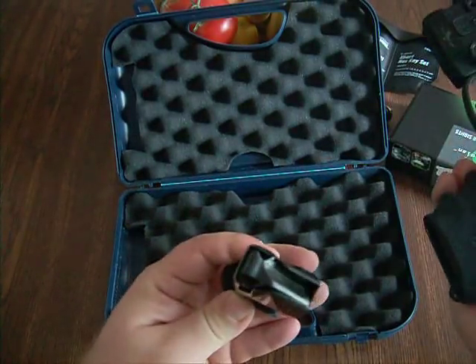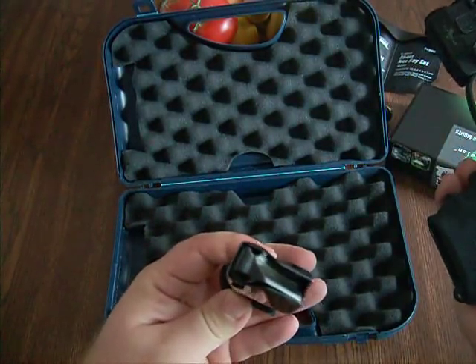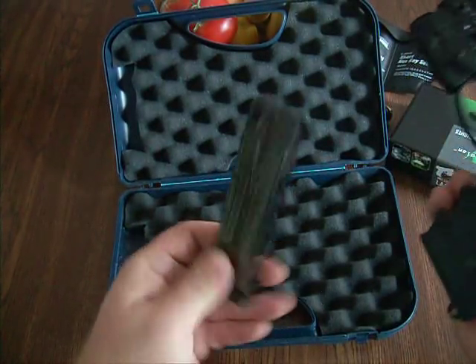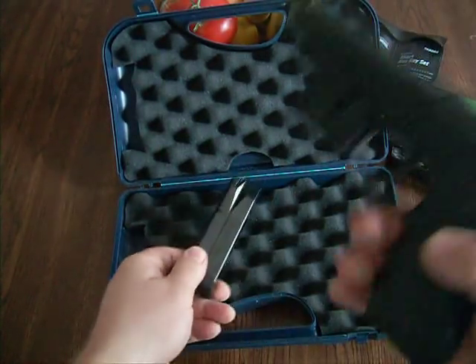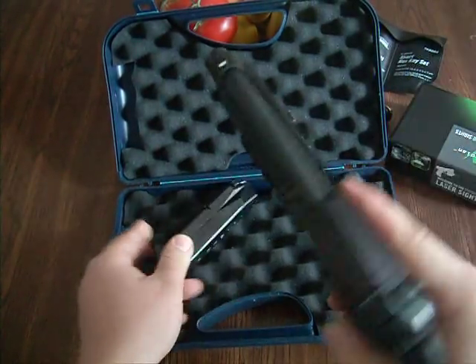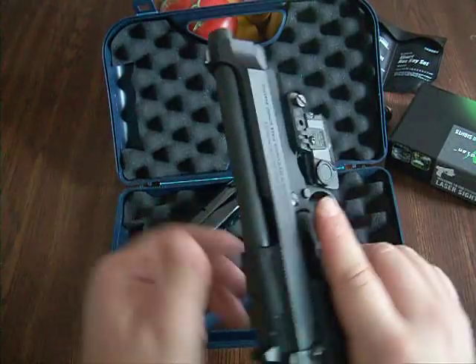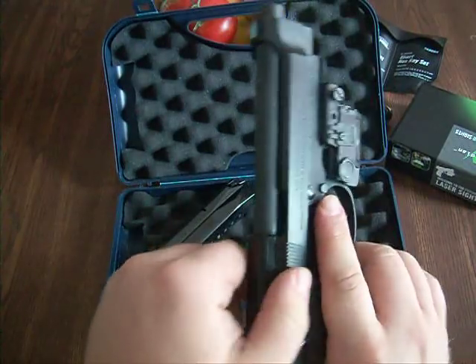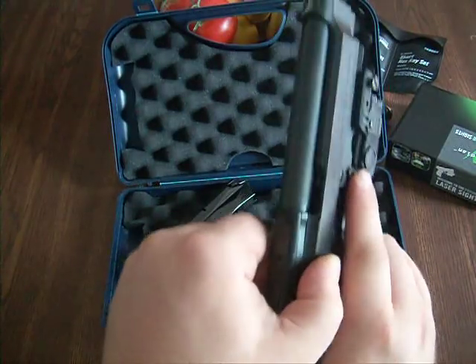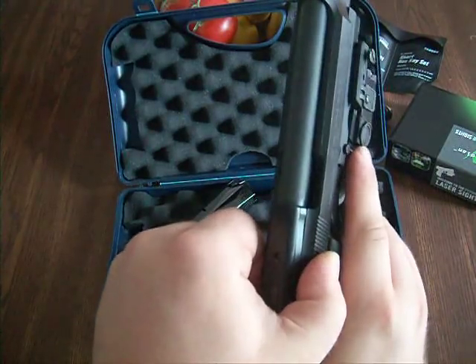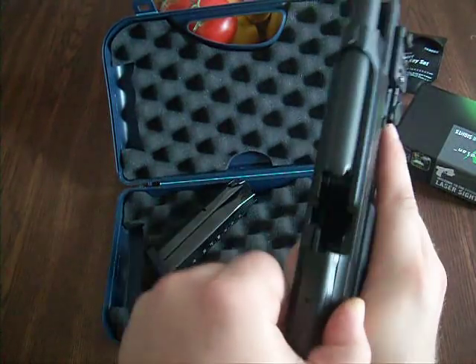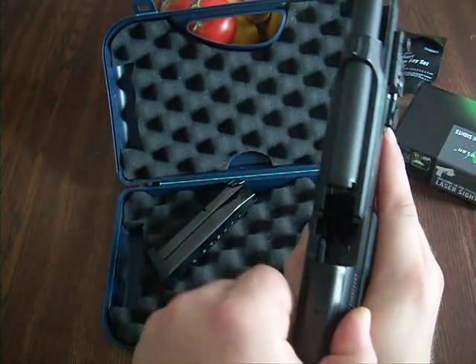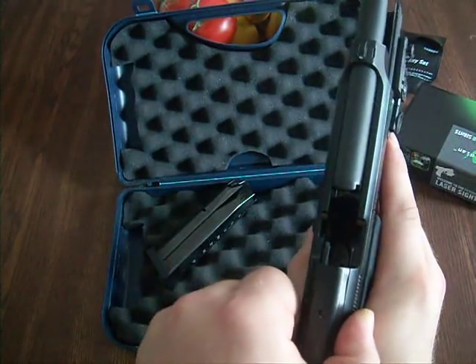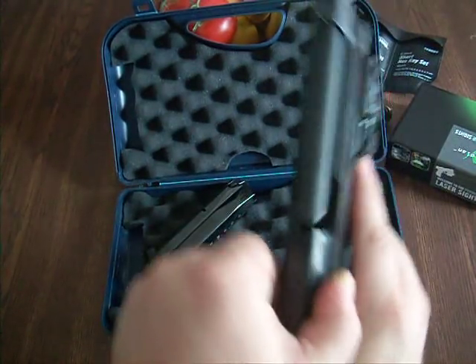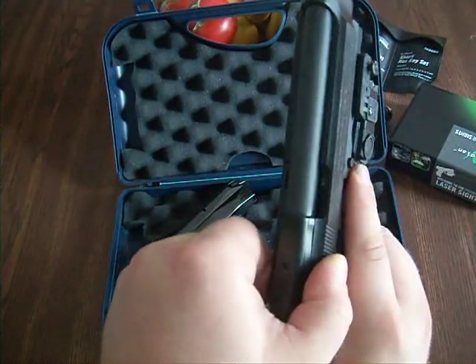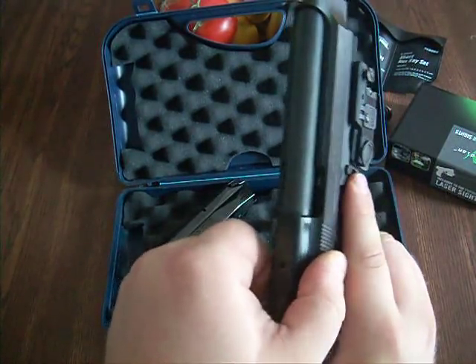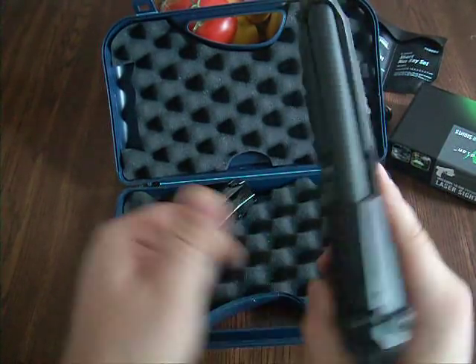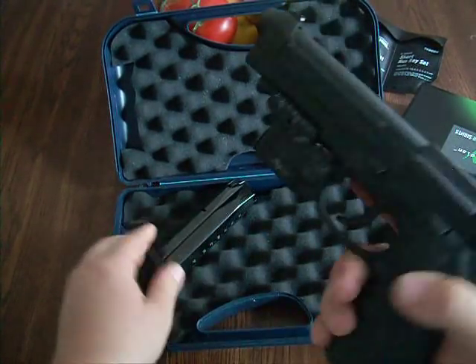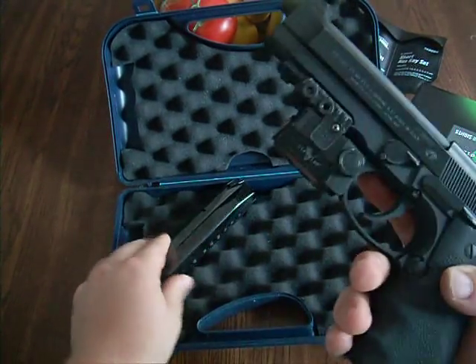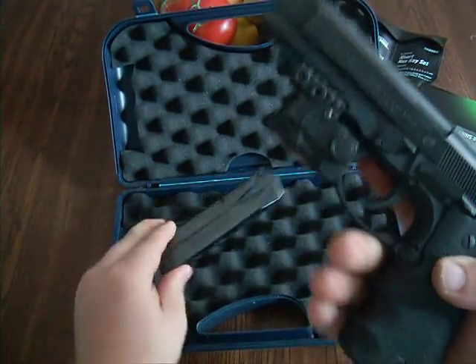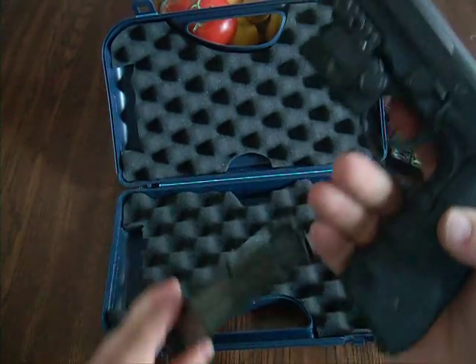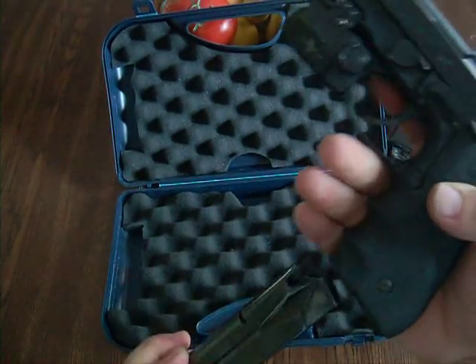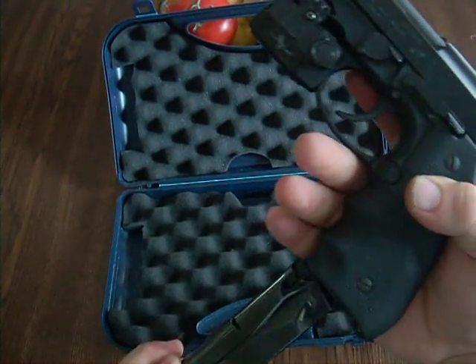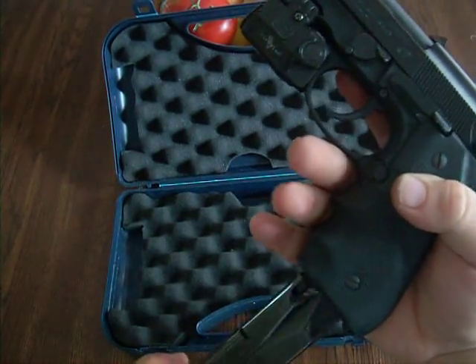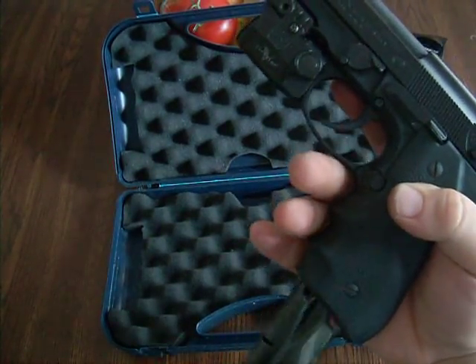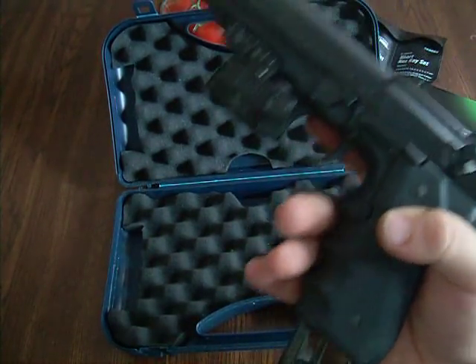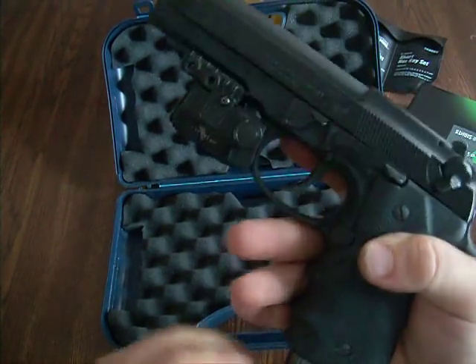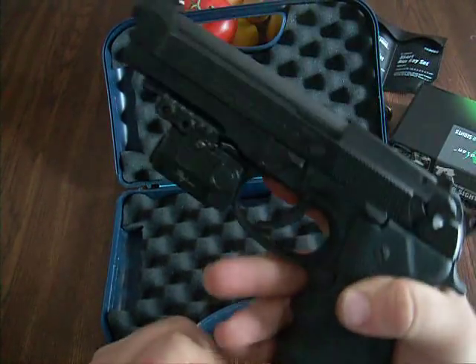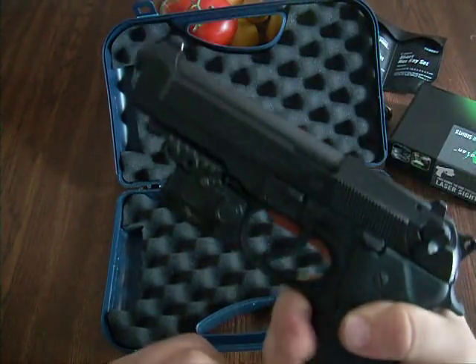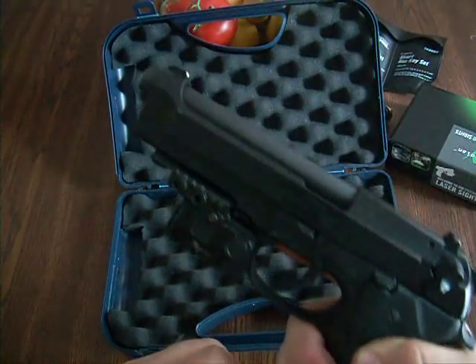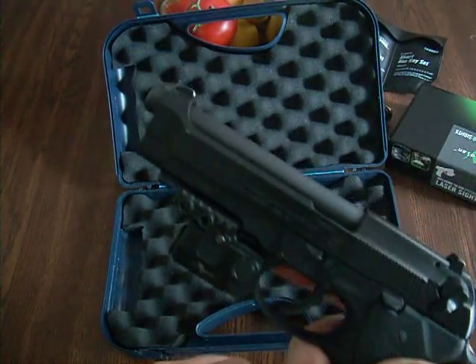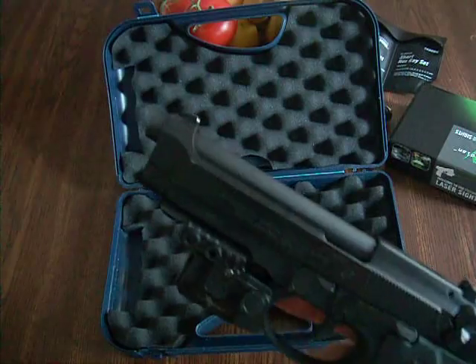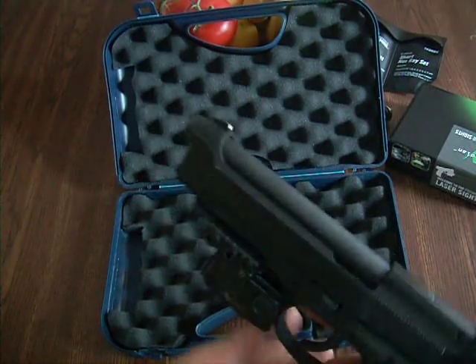And another weapons check — nothing in it. That's one serious piece right there.